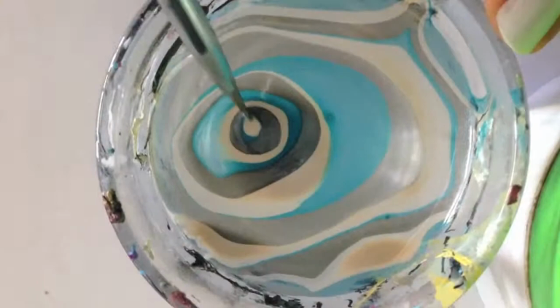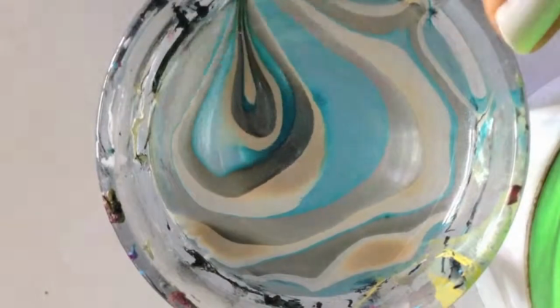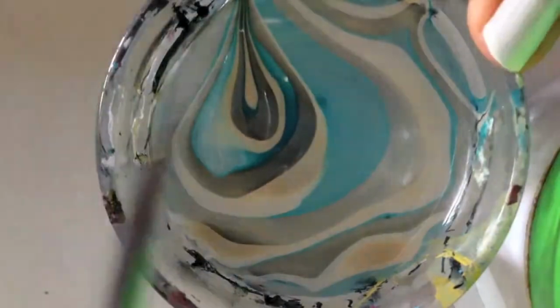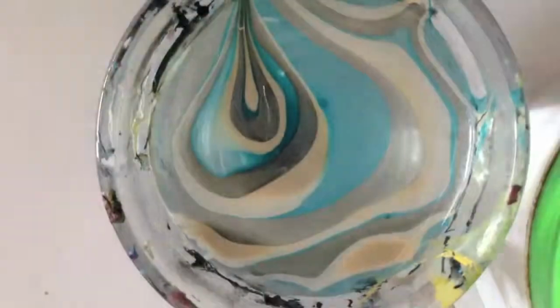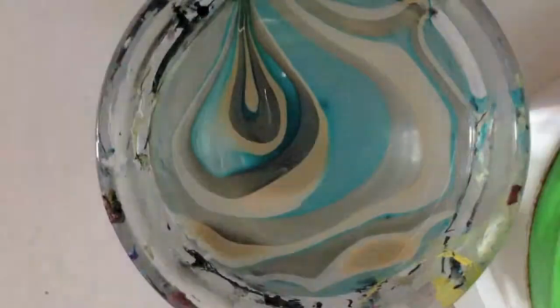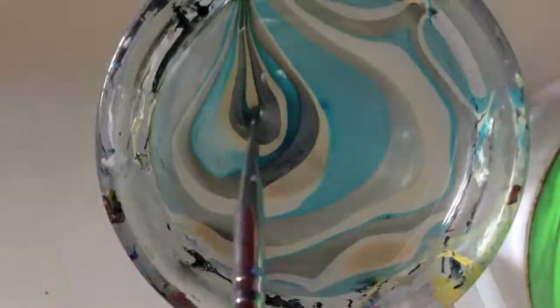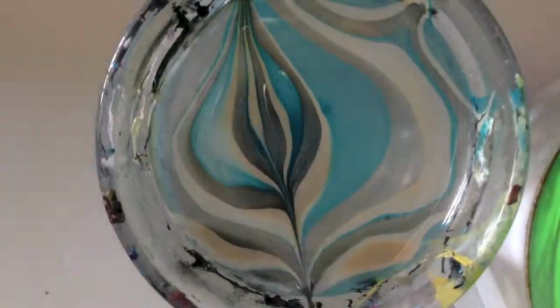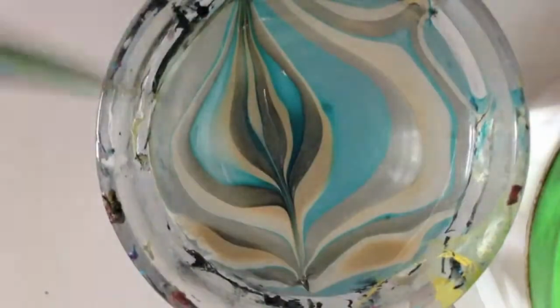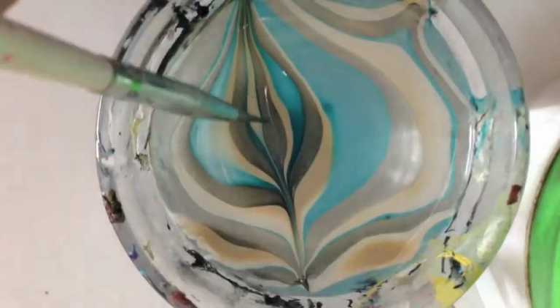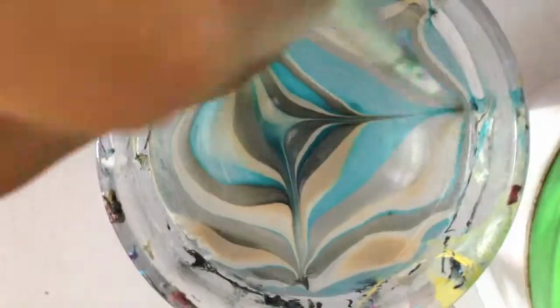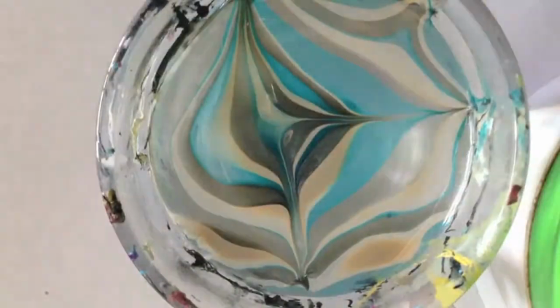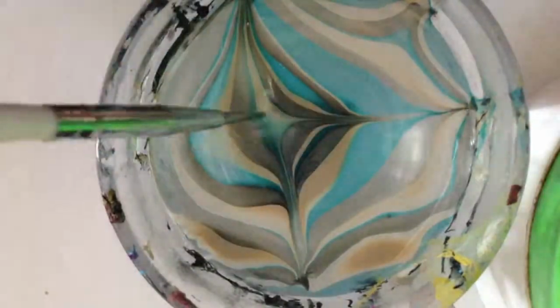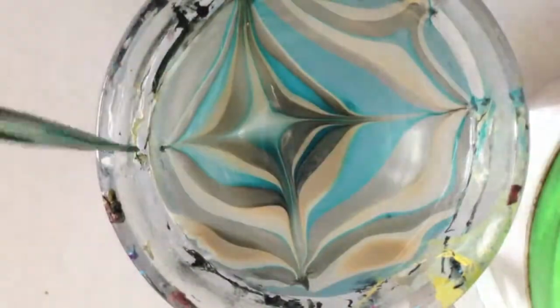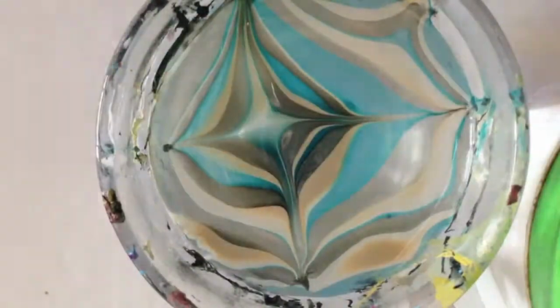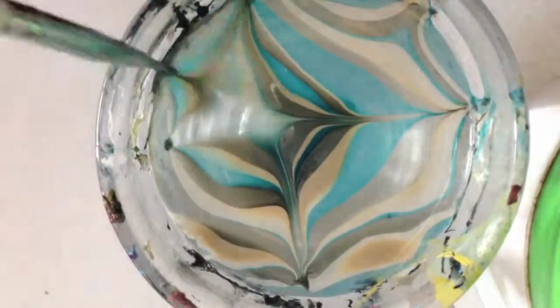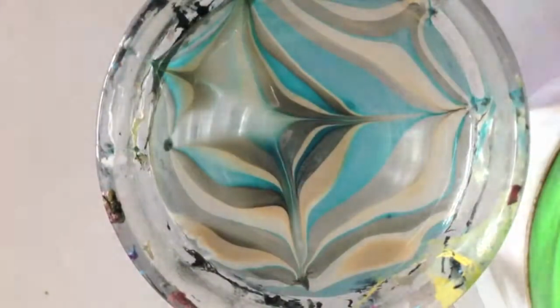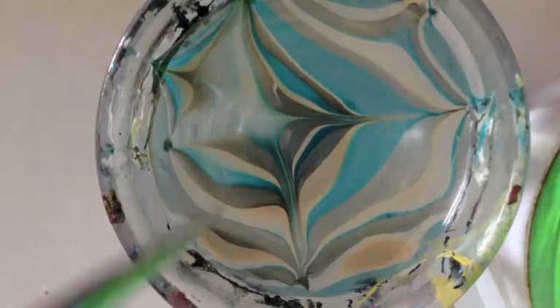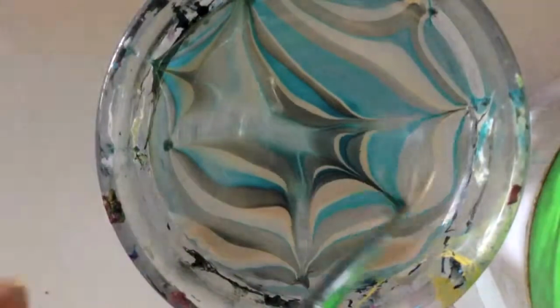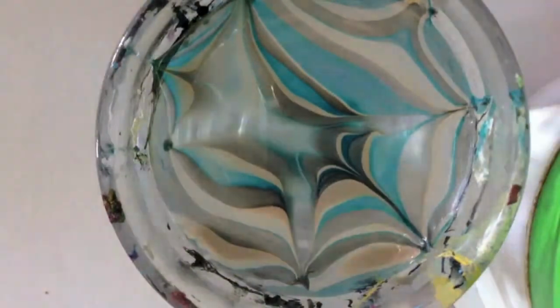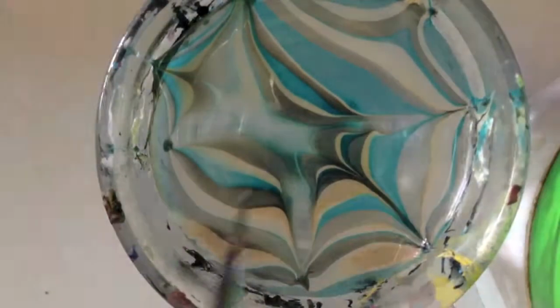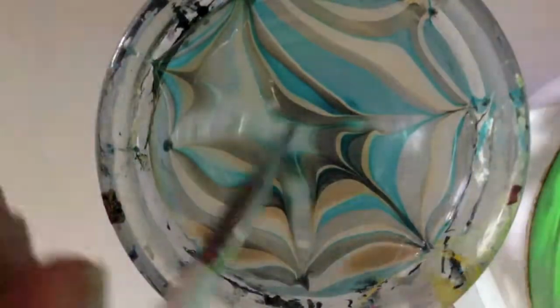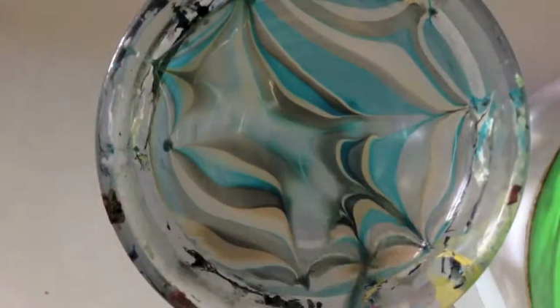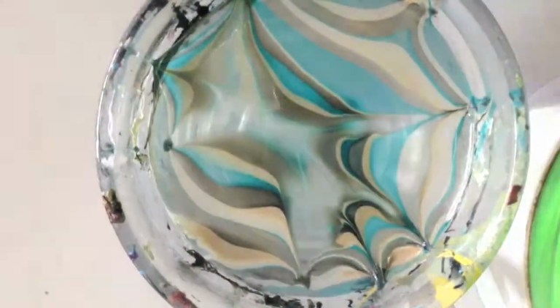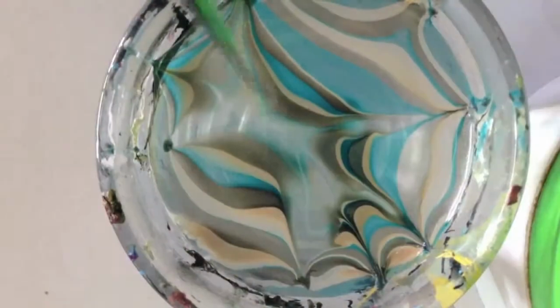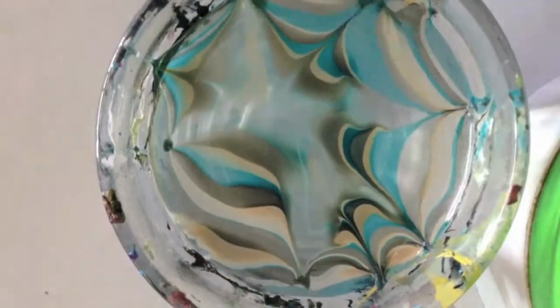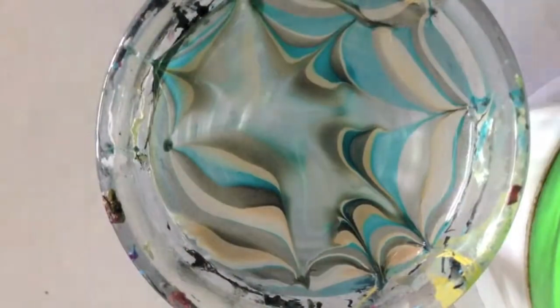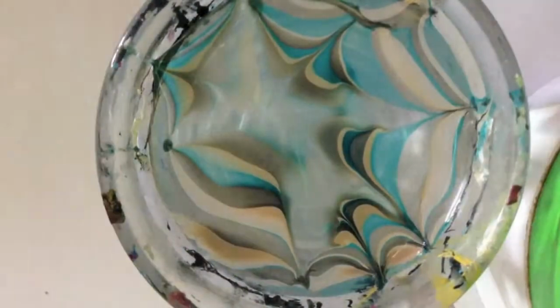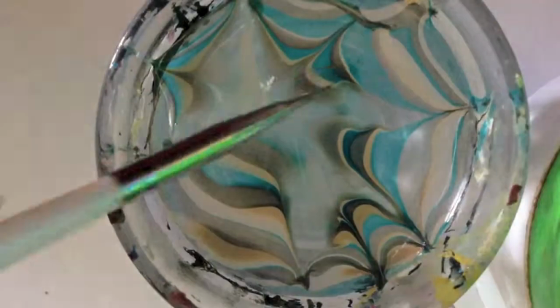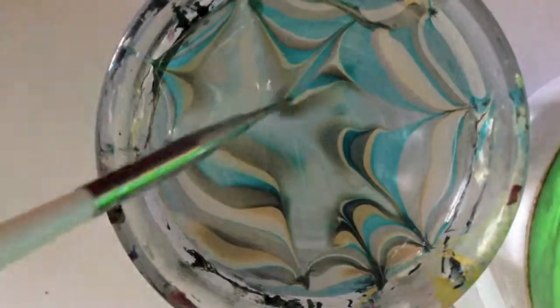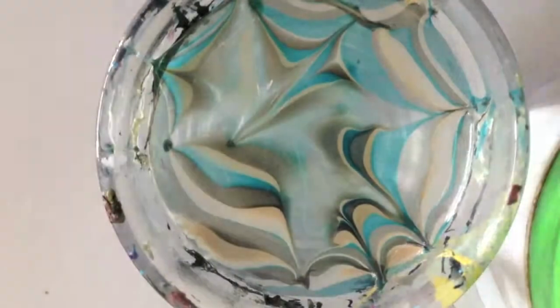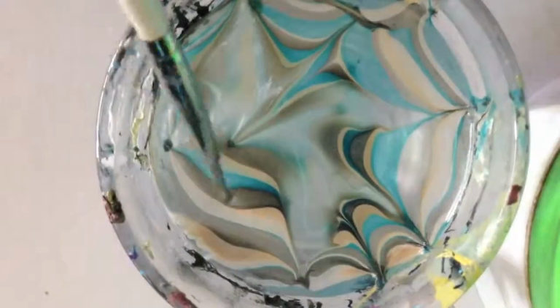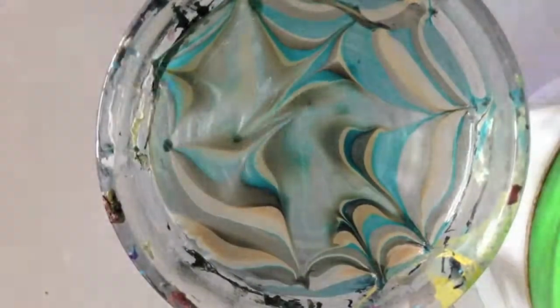Then with a toothpick or a pointy tool, draw a design in the water. Make sure you don't go all the way to the edges because that area is dry.